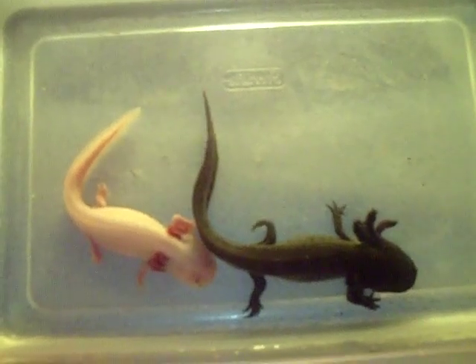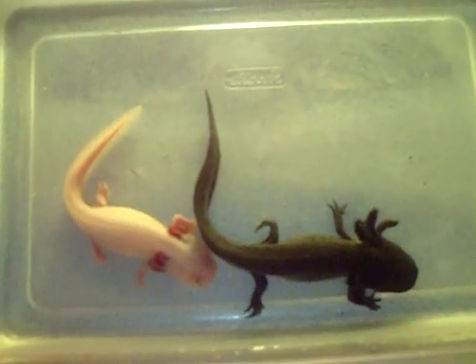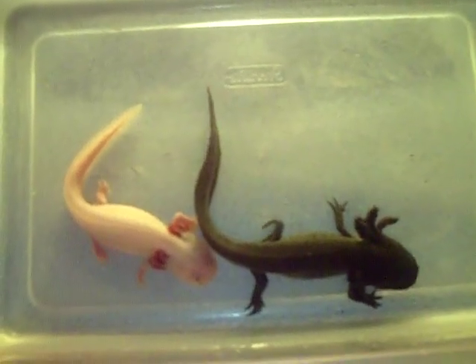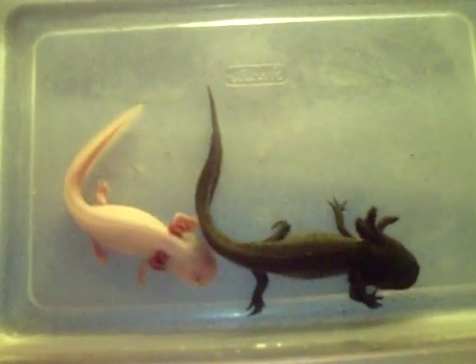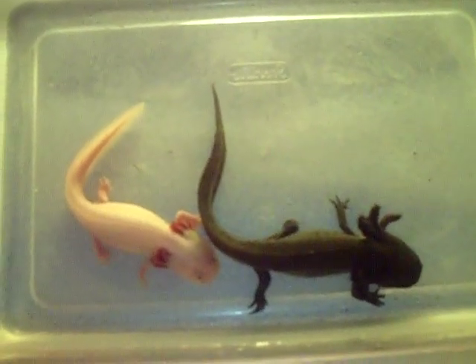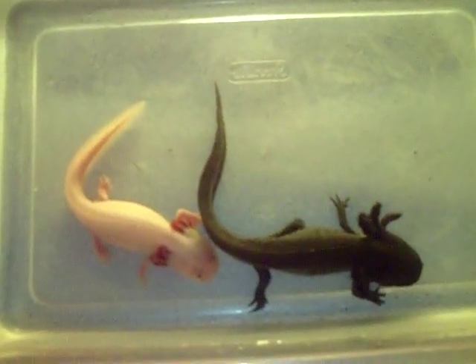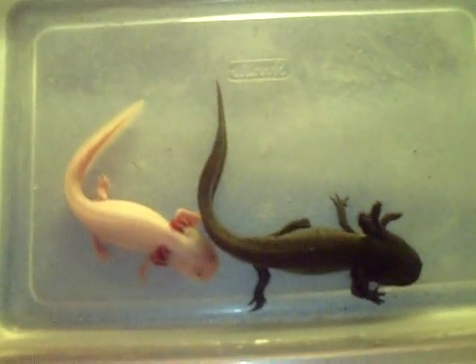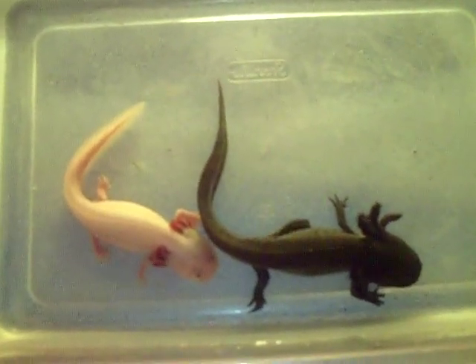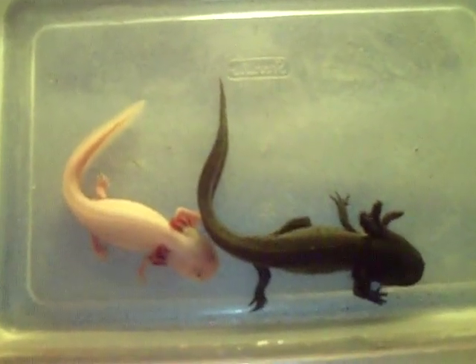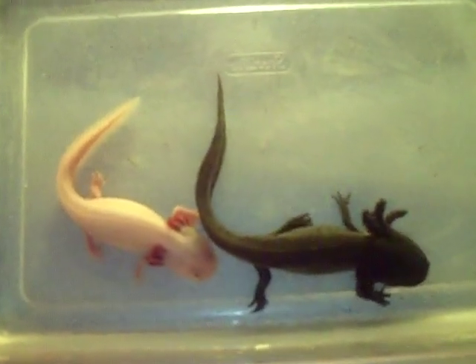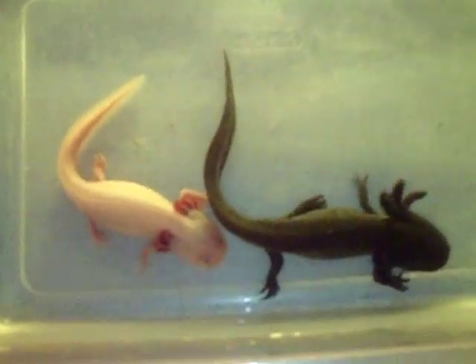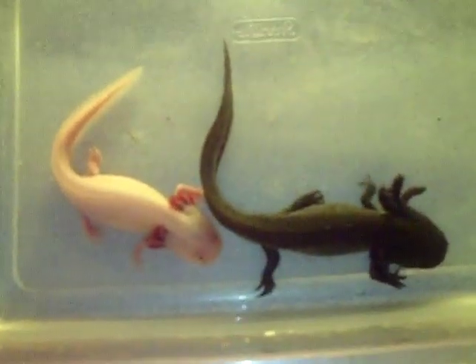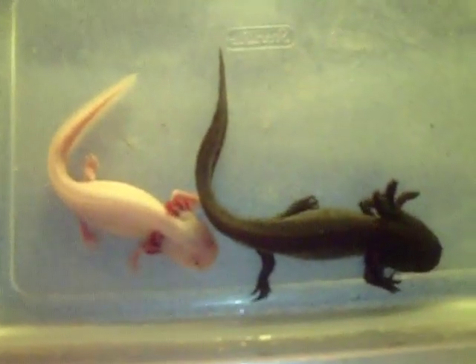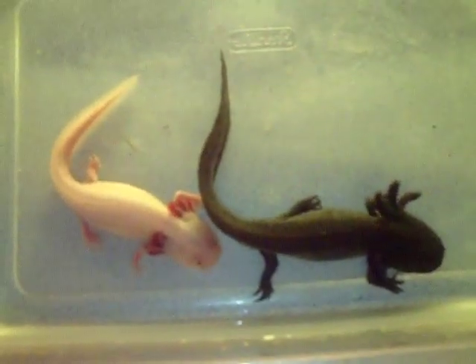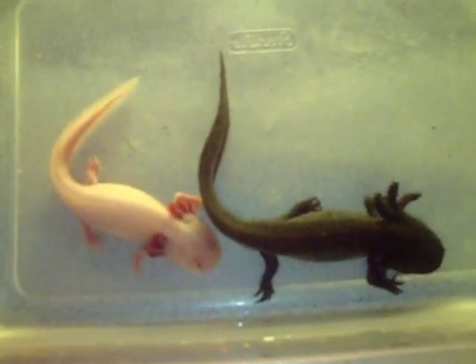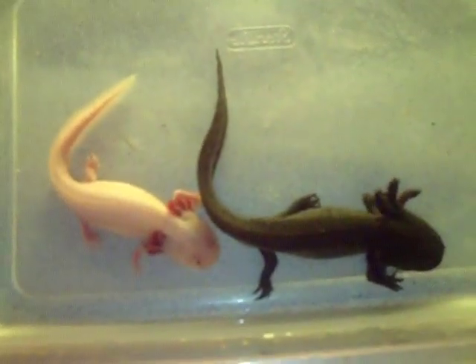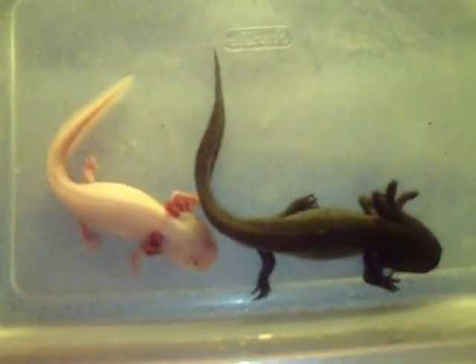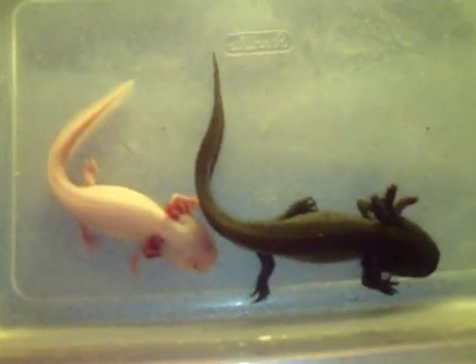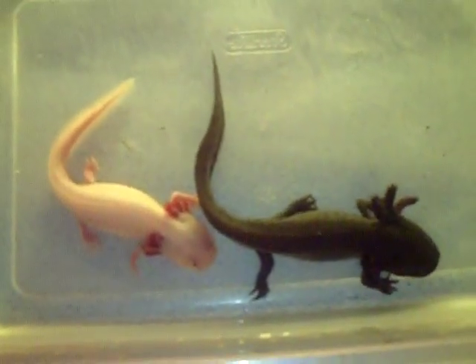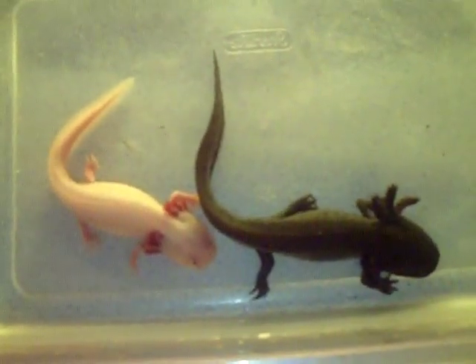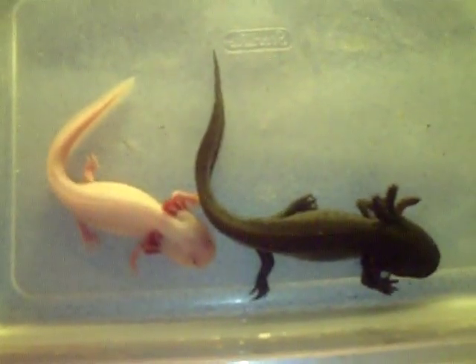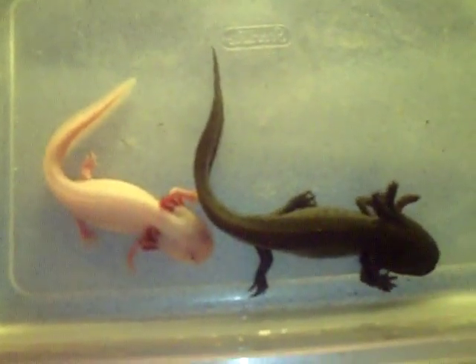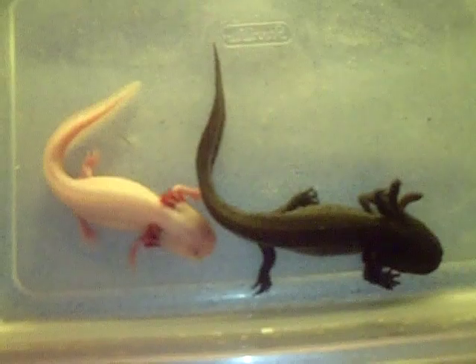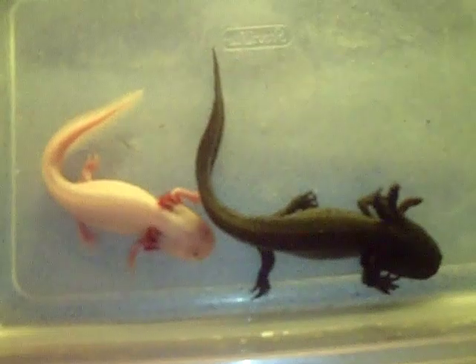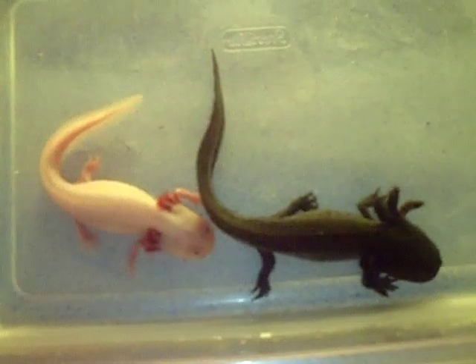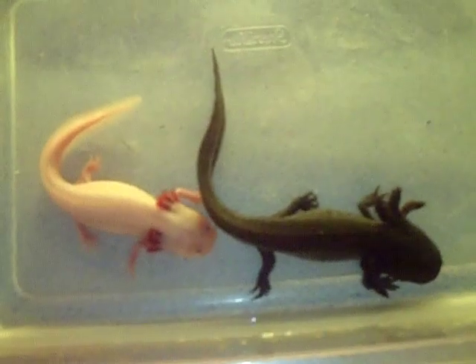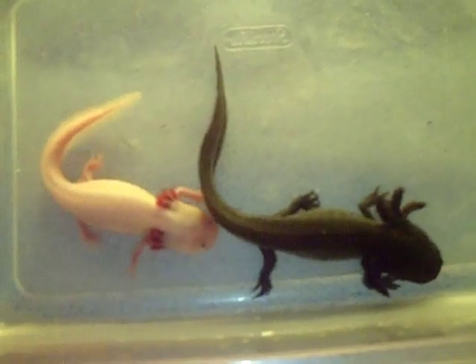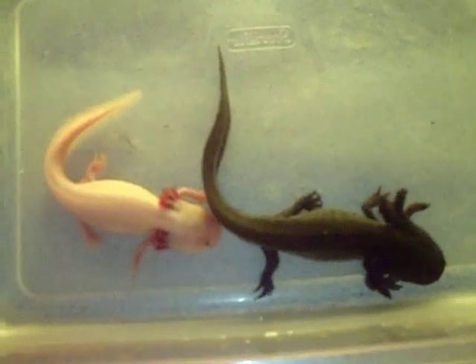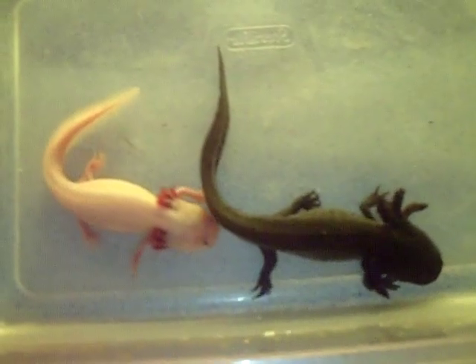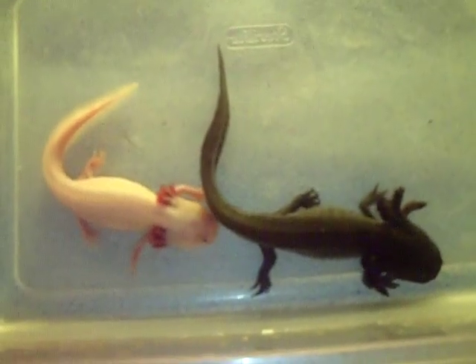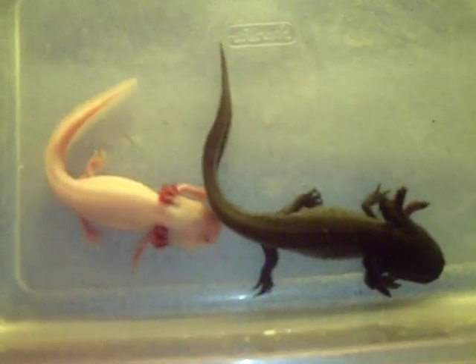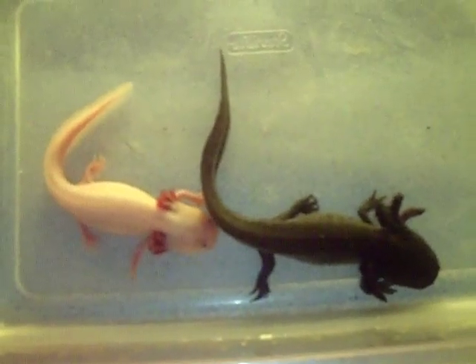Hey guys, it's me, Charlie. This is a video on my axolotl breeding pair.